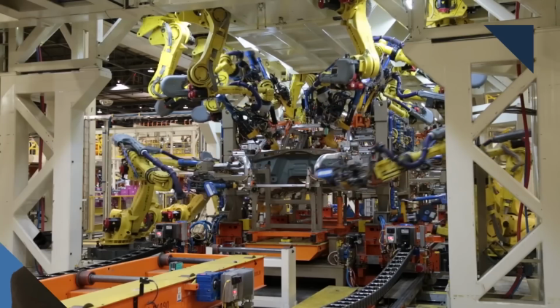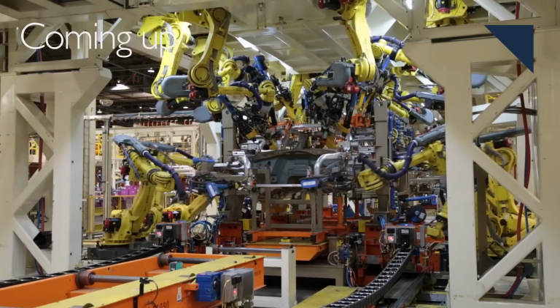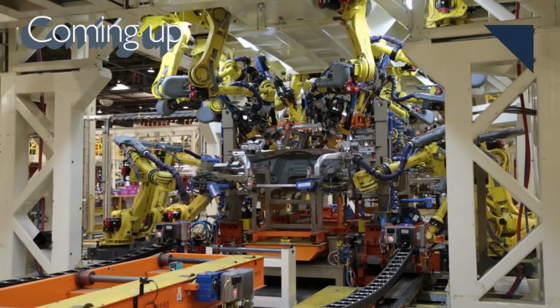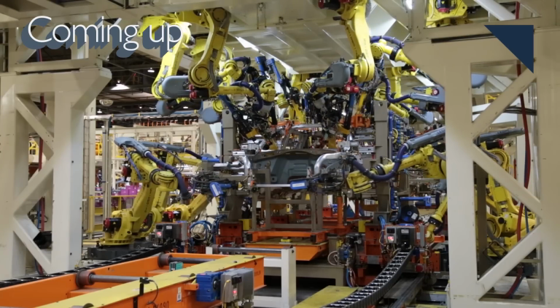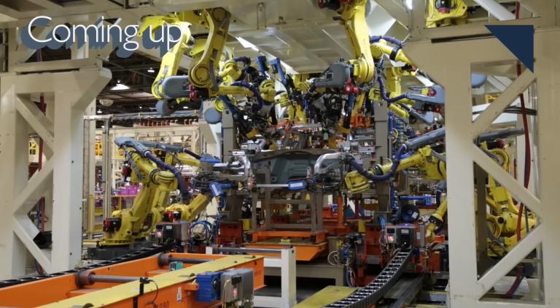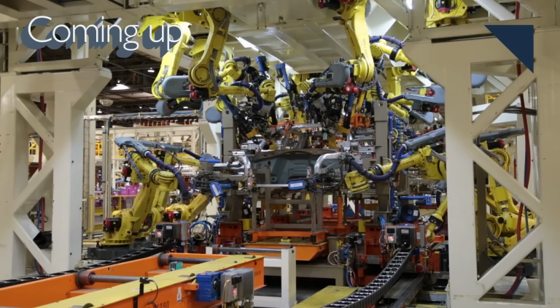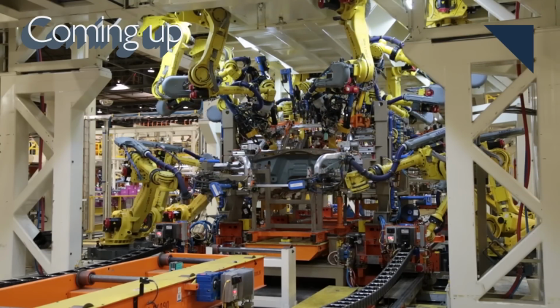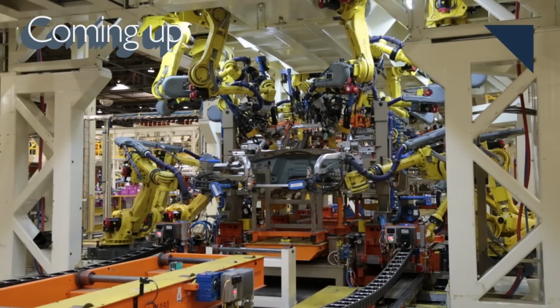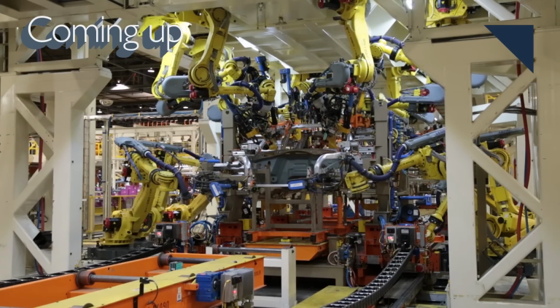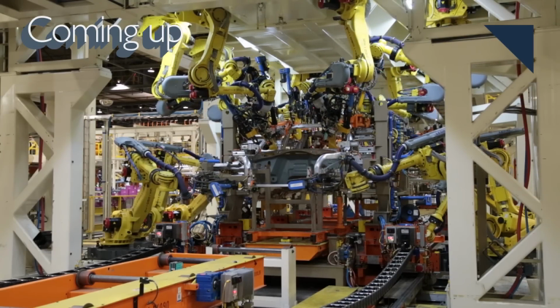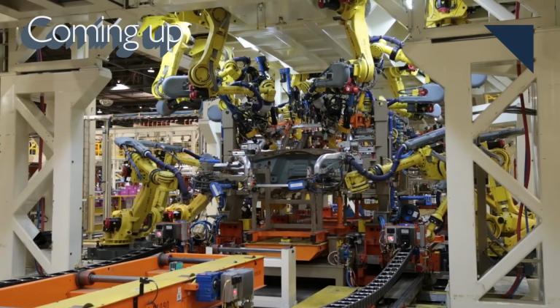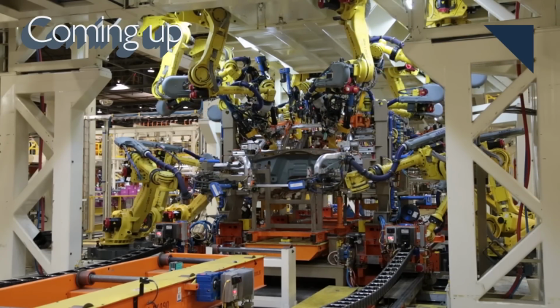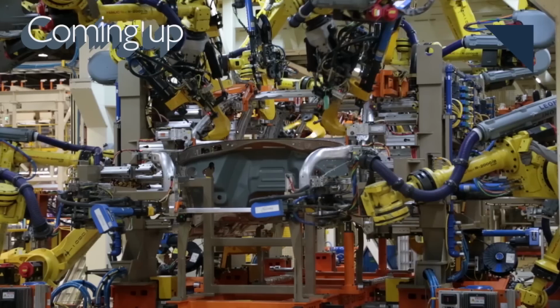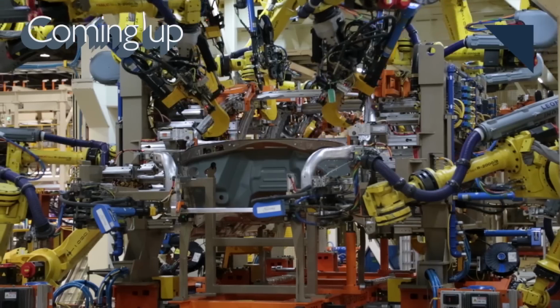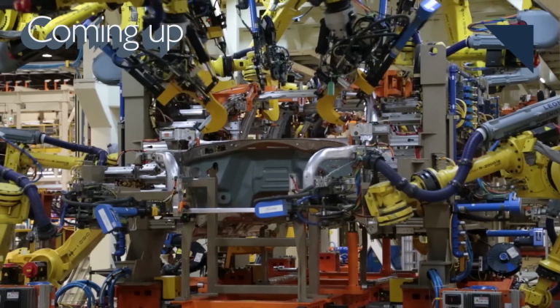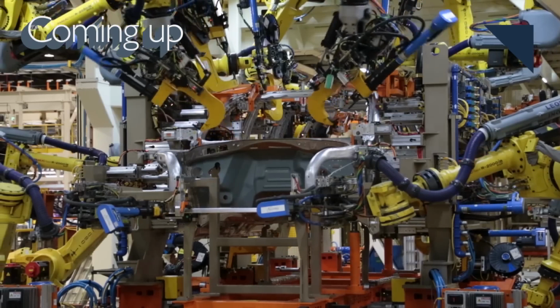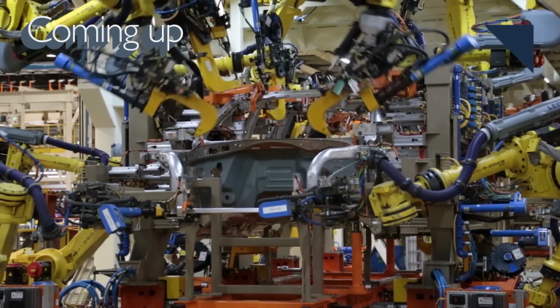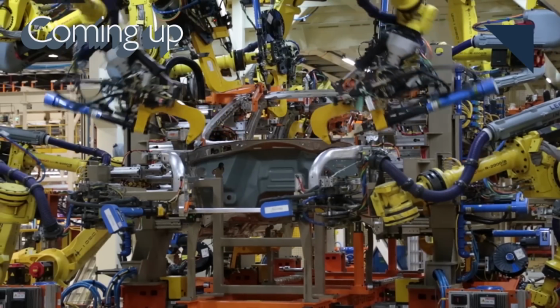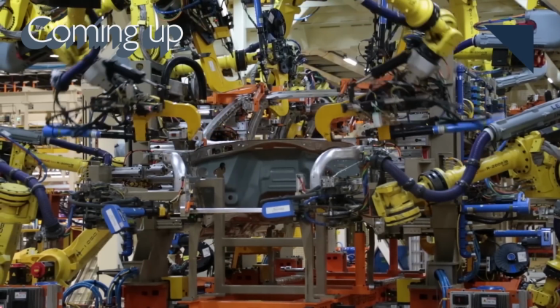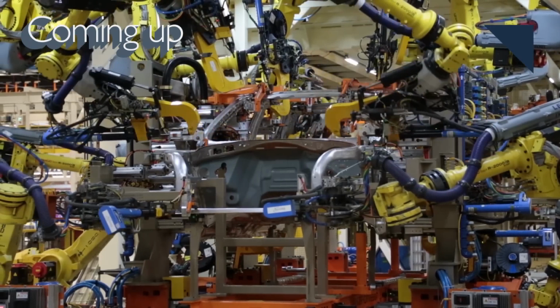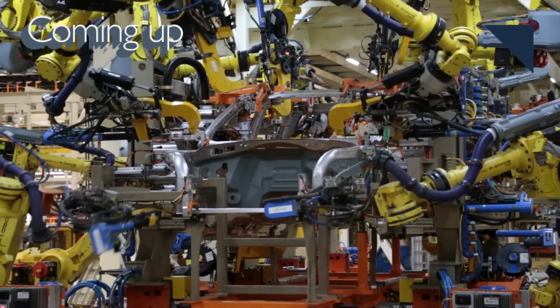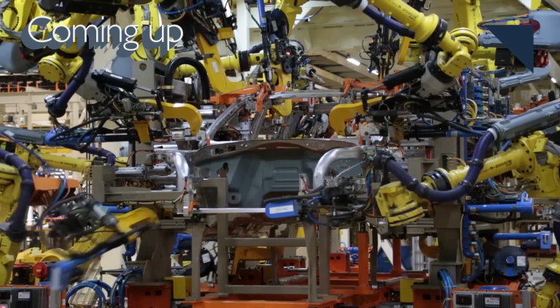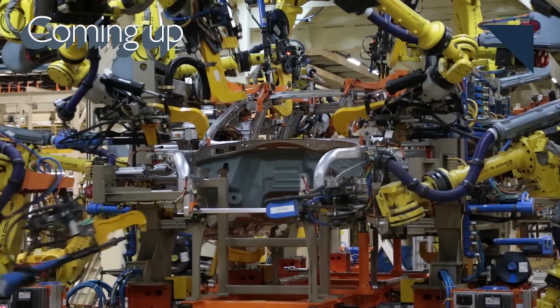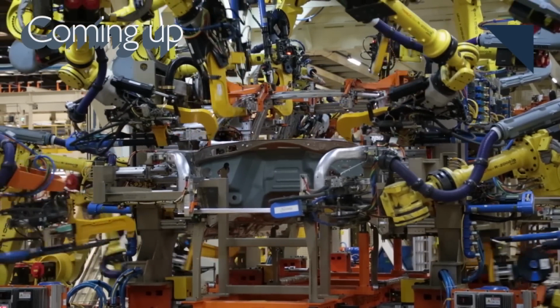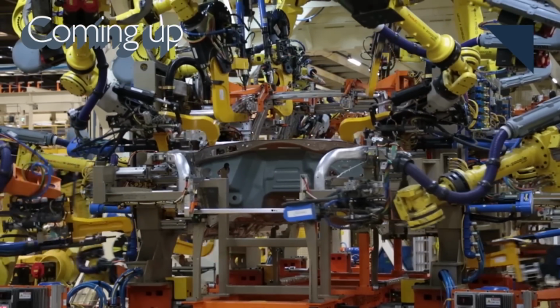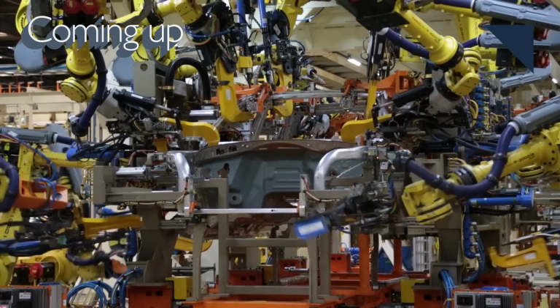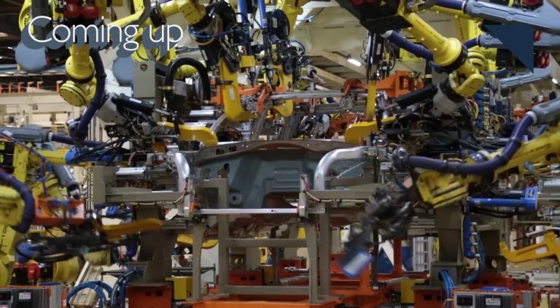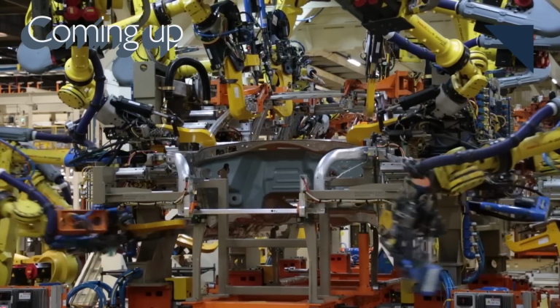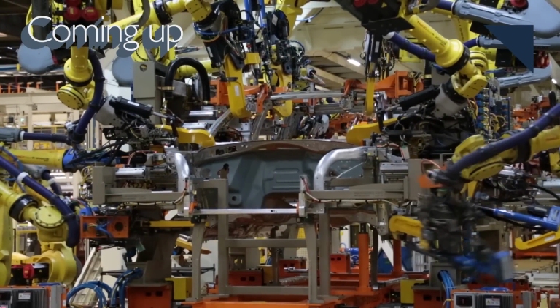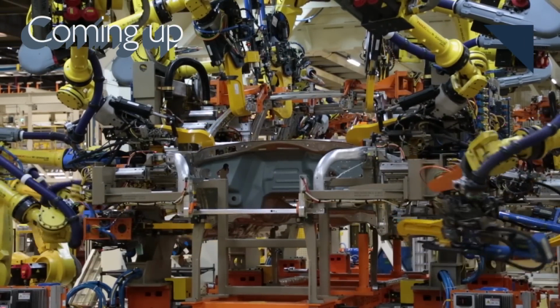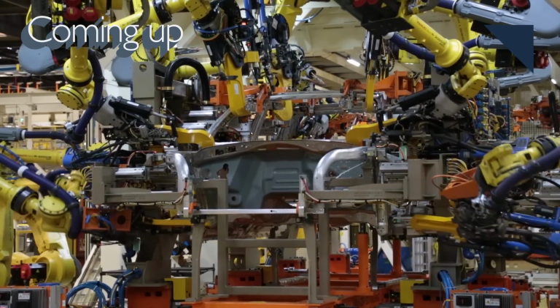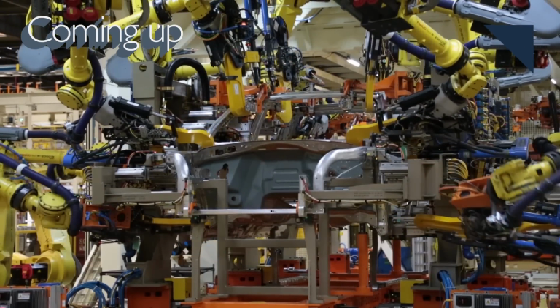Are robots going to kill off manufacturing jobs? Coming up next, we'll have robotics experts weigh in on that question.